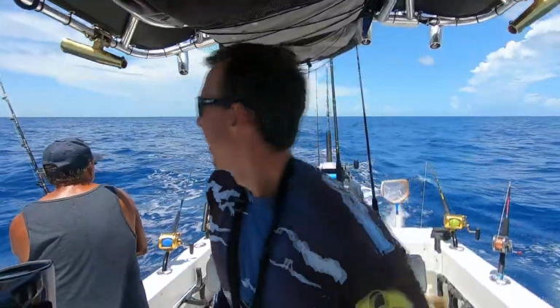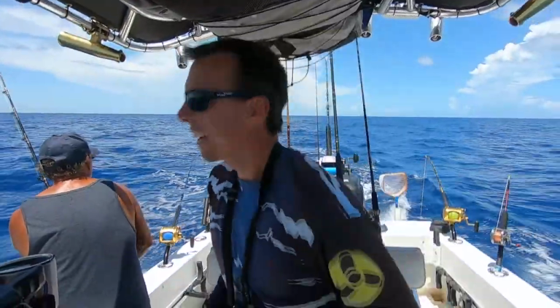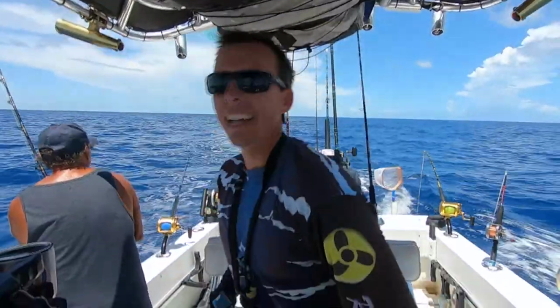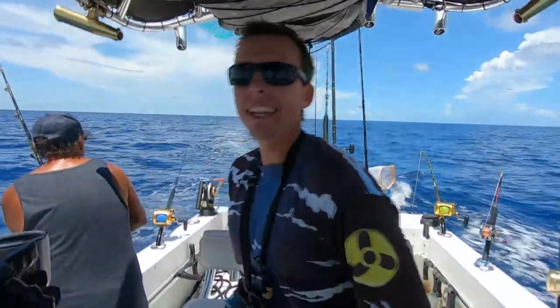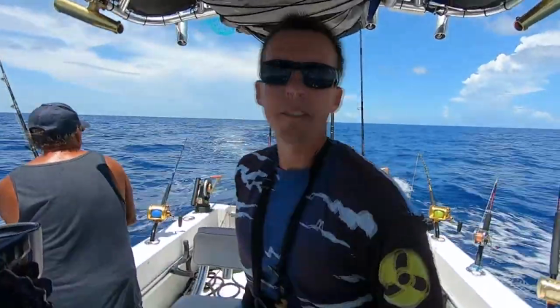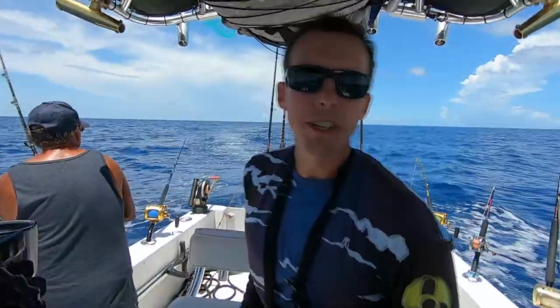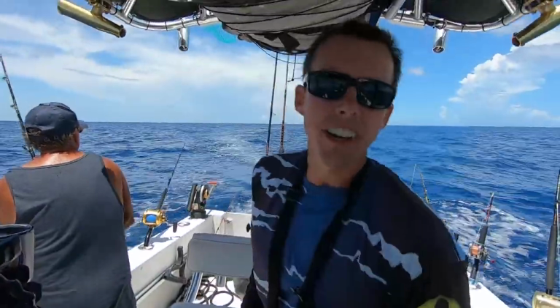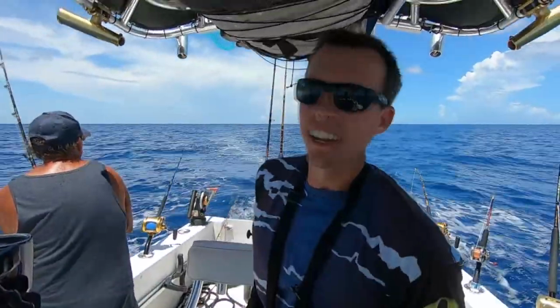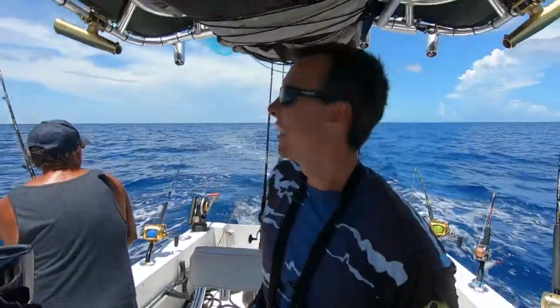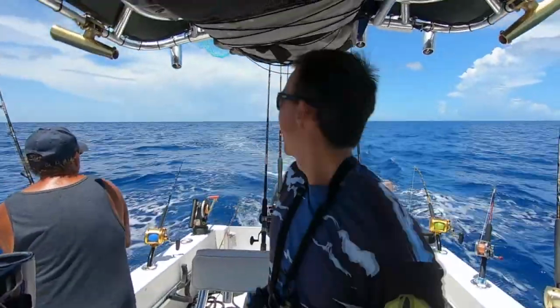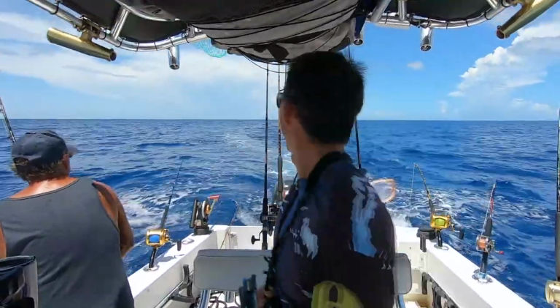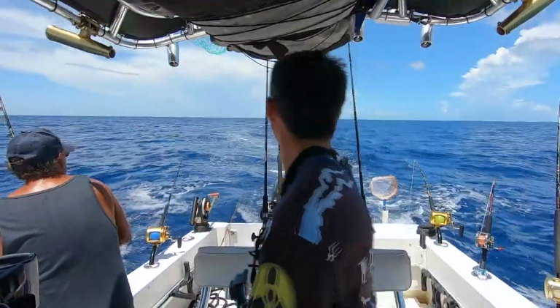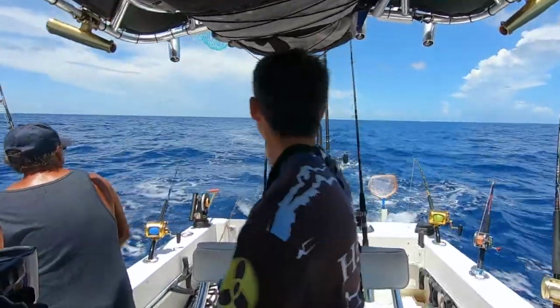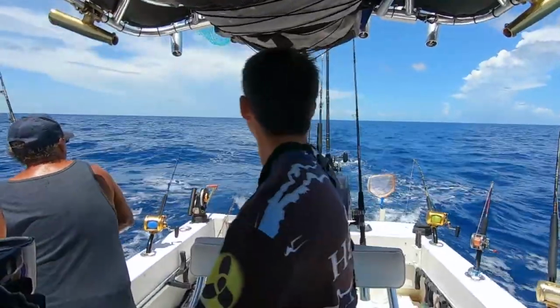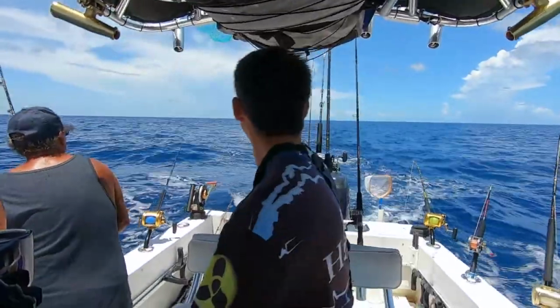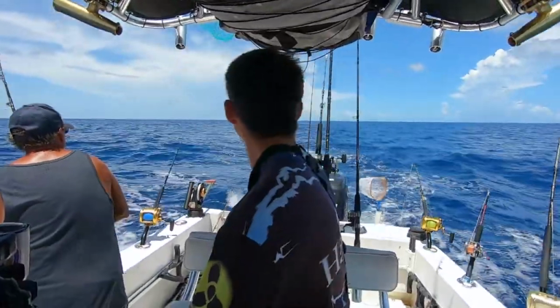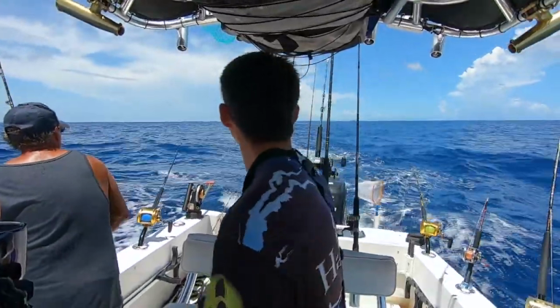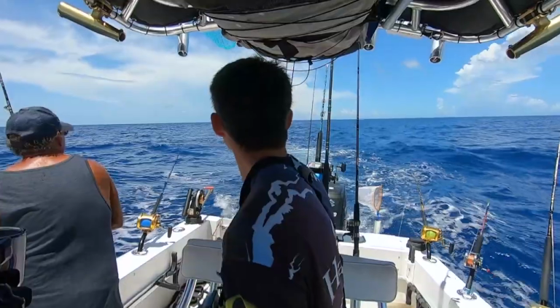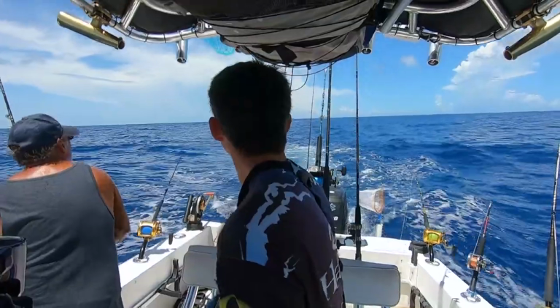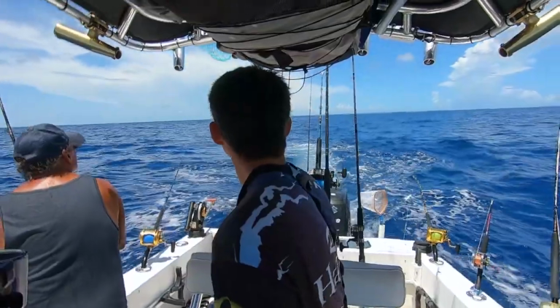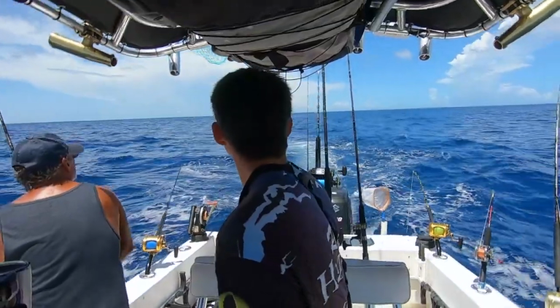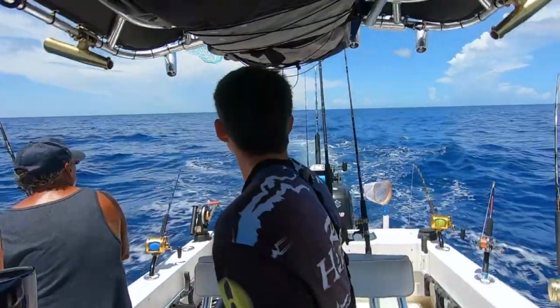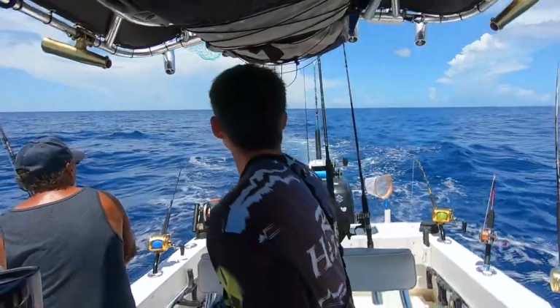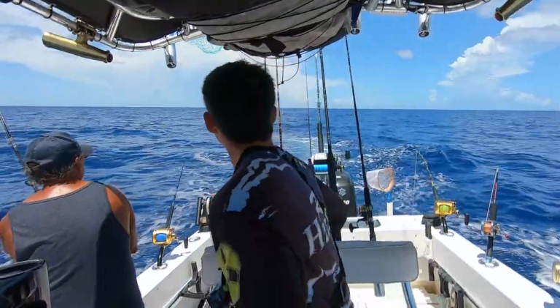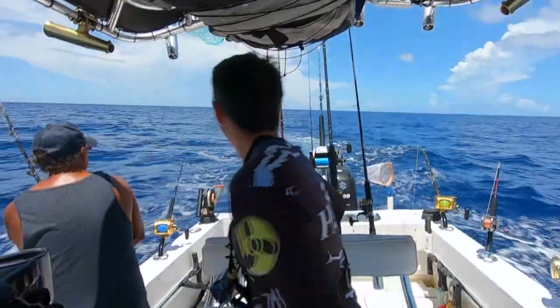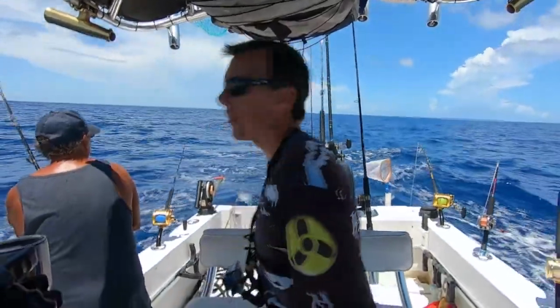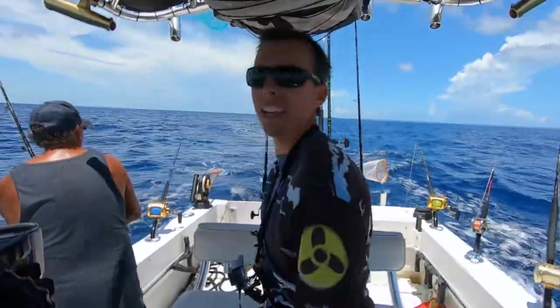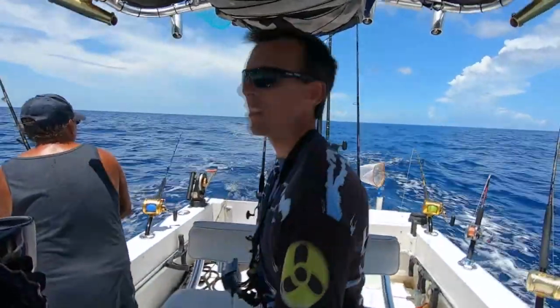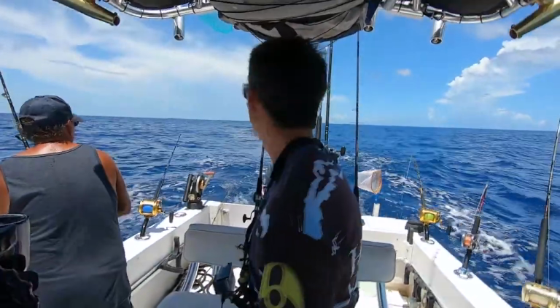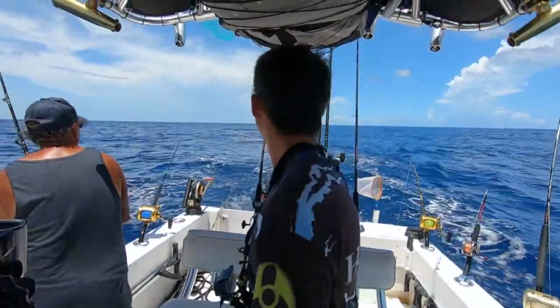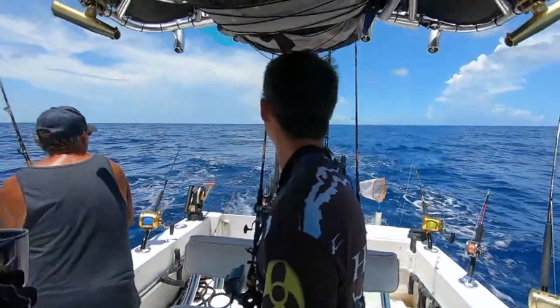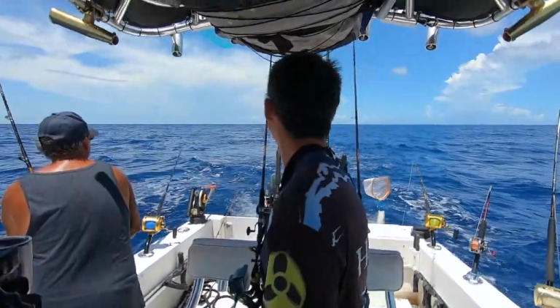Alright guys, got another fish on. I don't think it's a mahi.